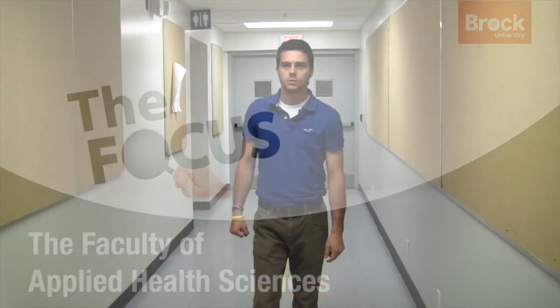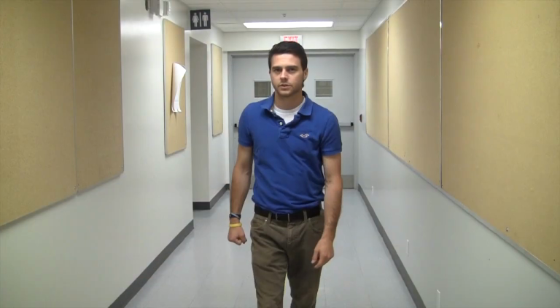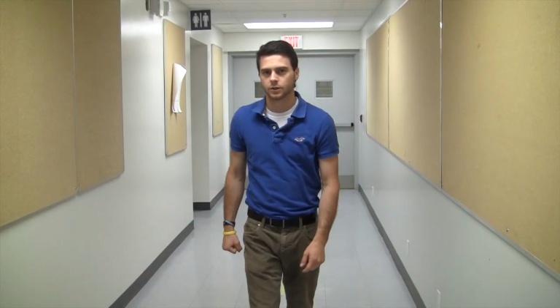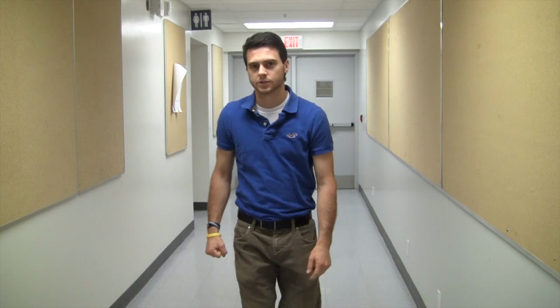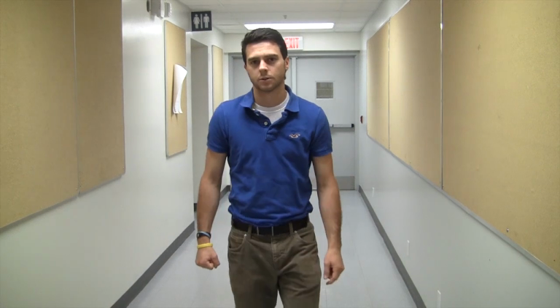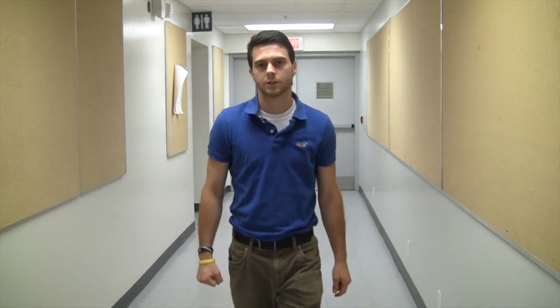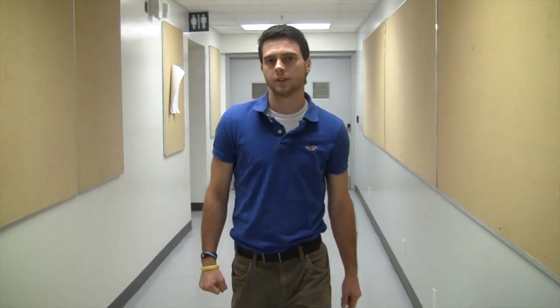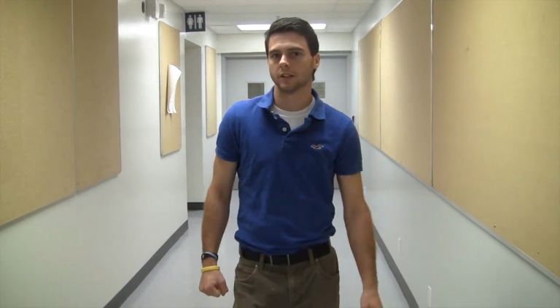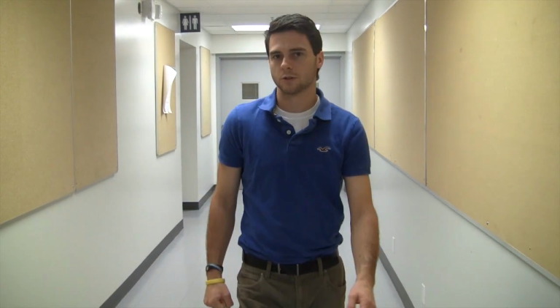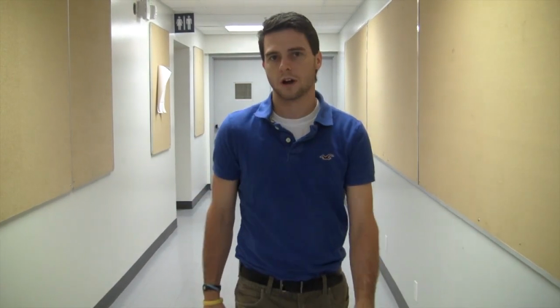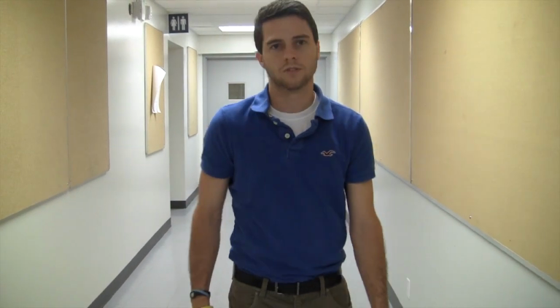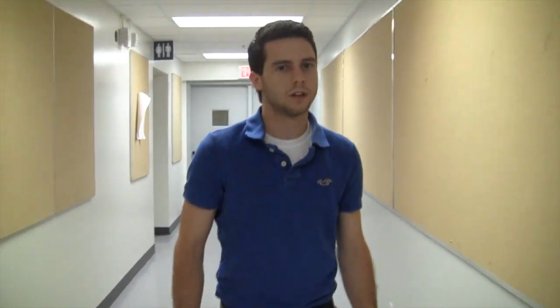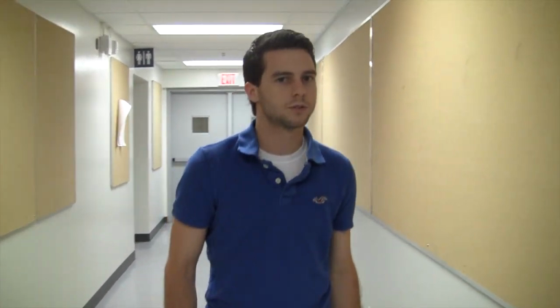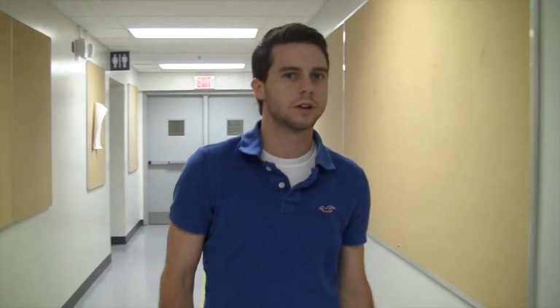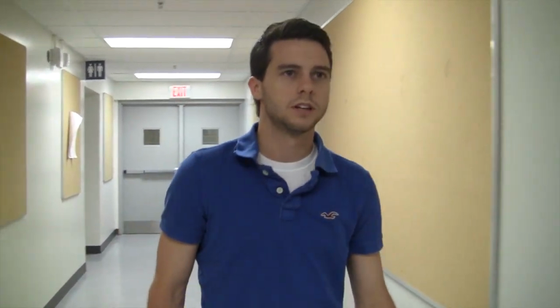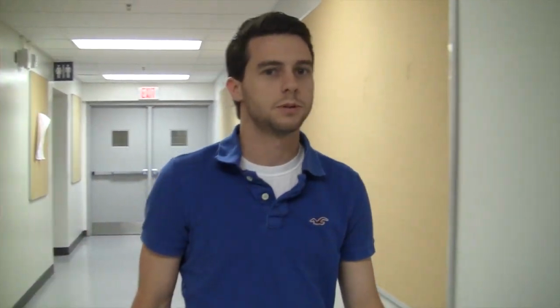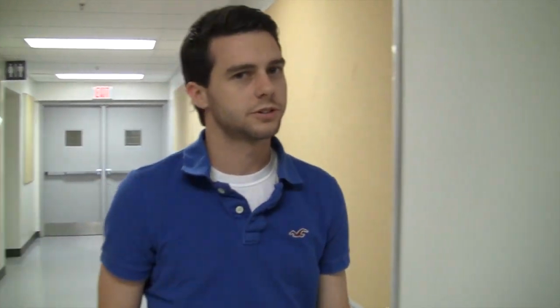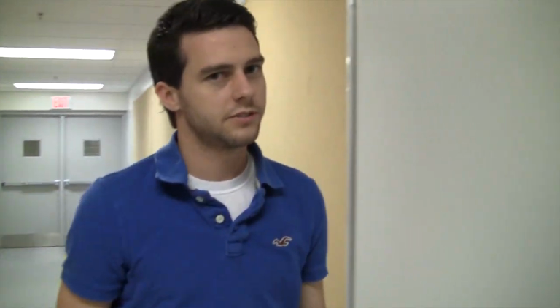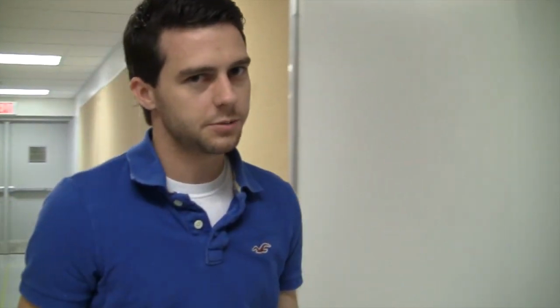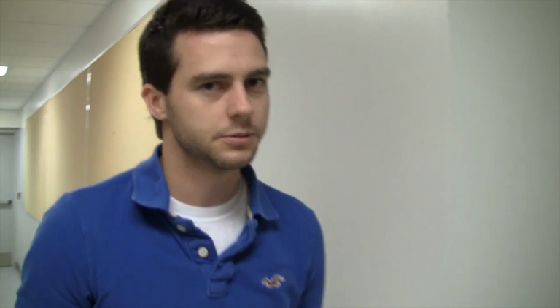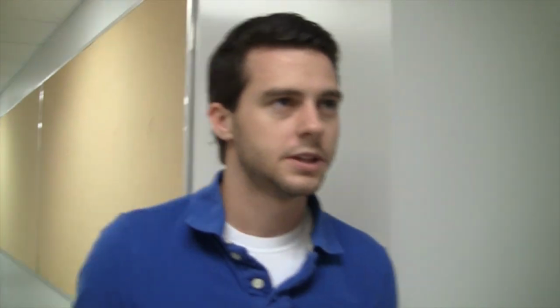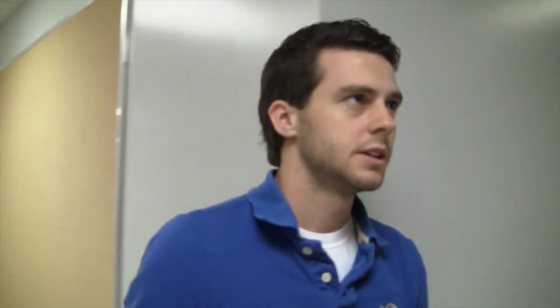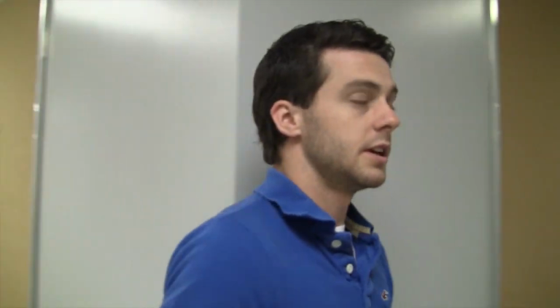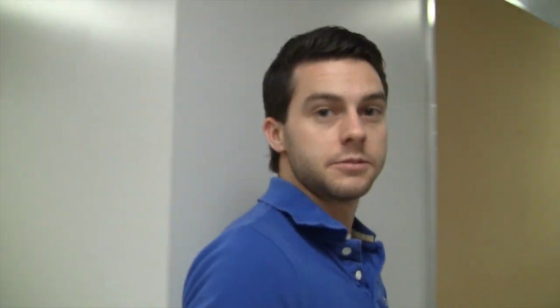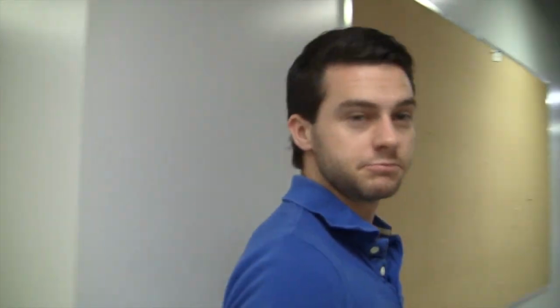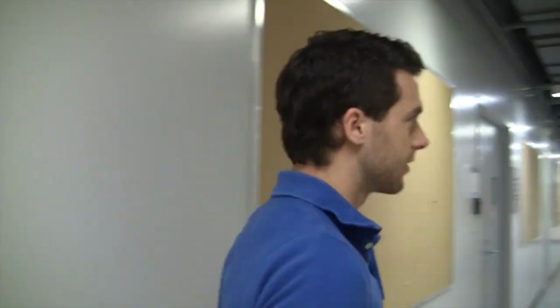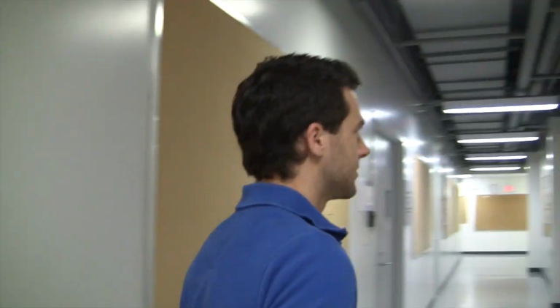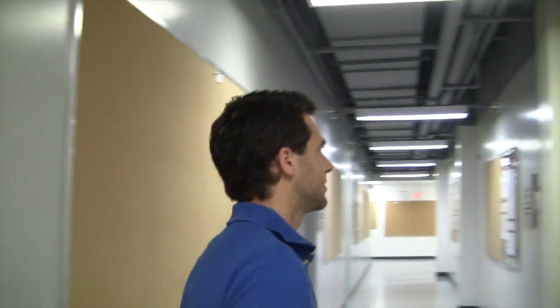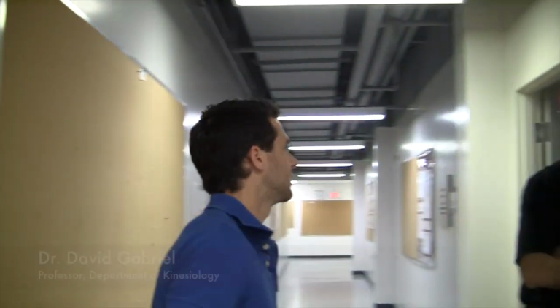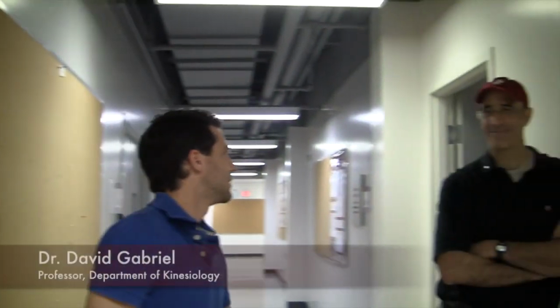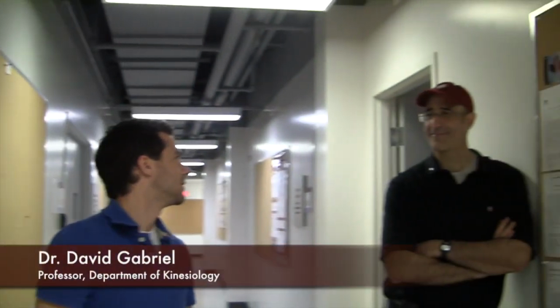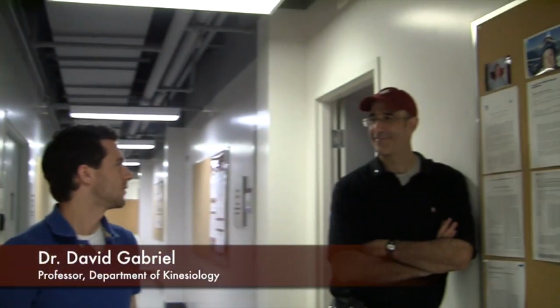Welcome to The Focus. Today we're going to the Electromyography Laboratory to meet with Dr. David Gabriel. And here he is. David,